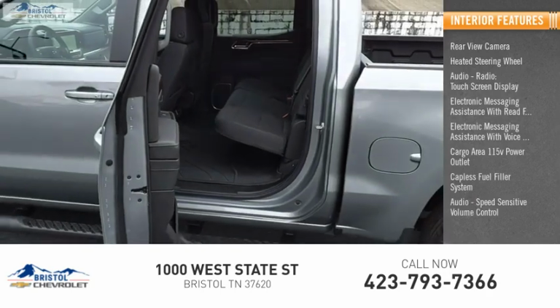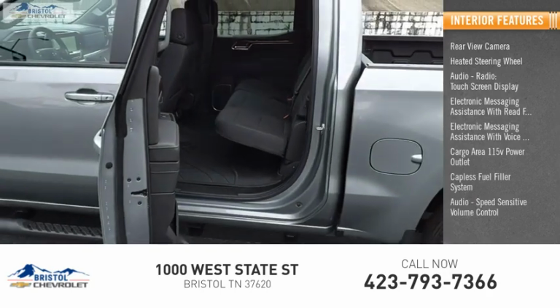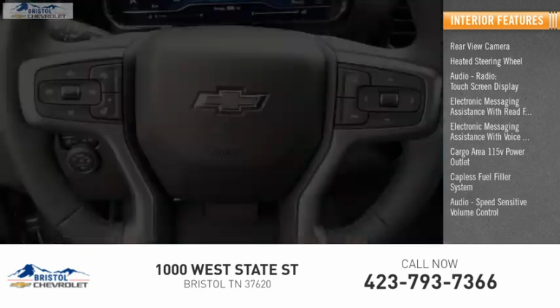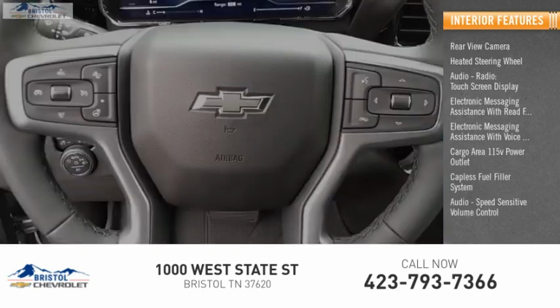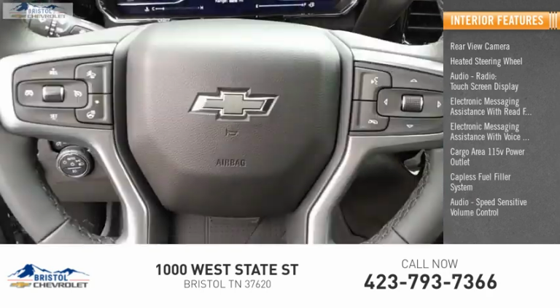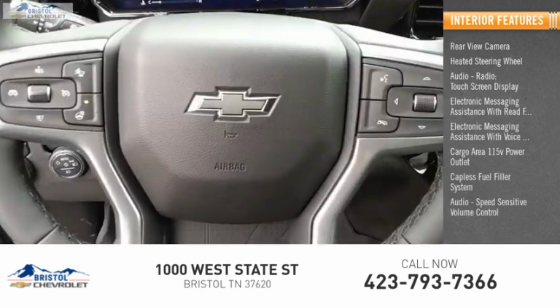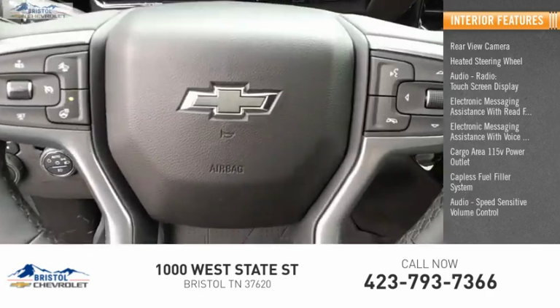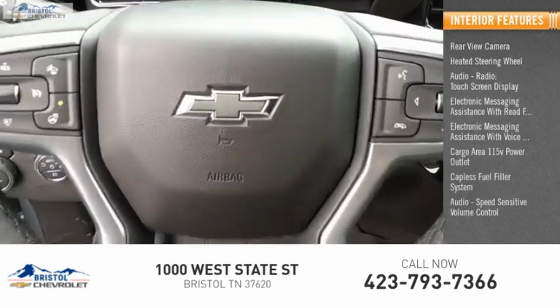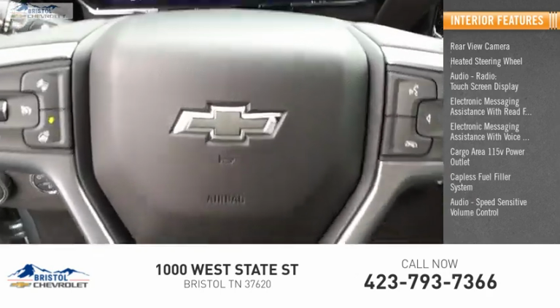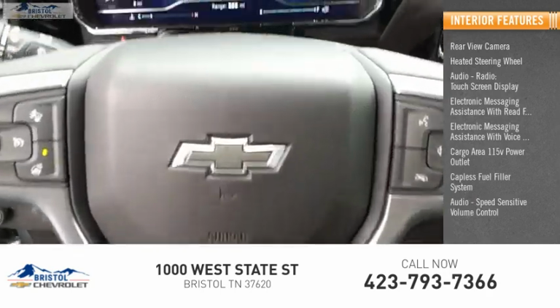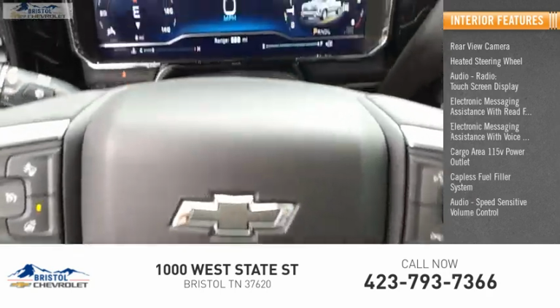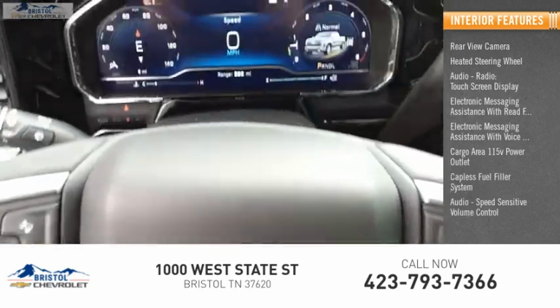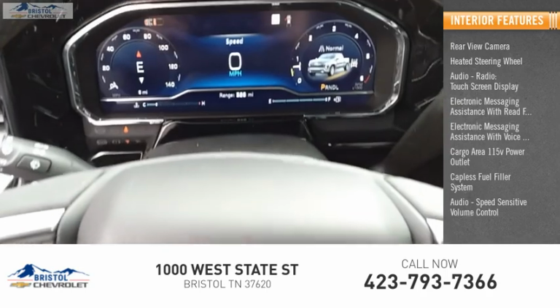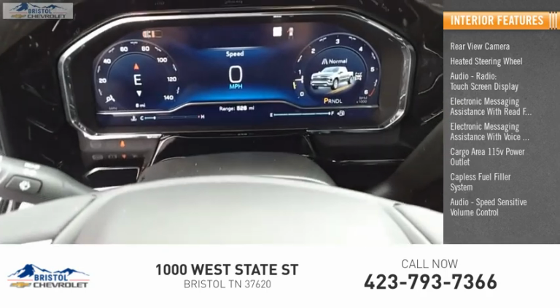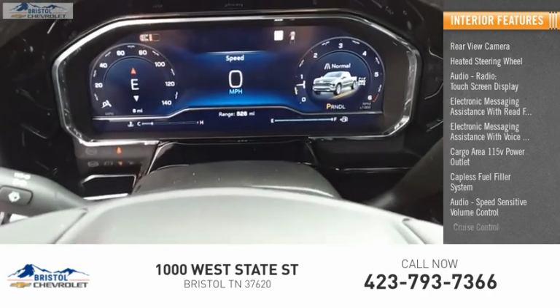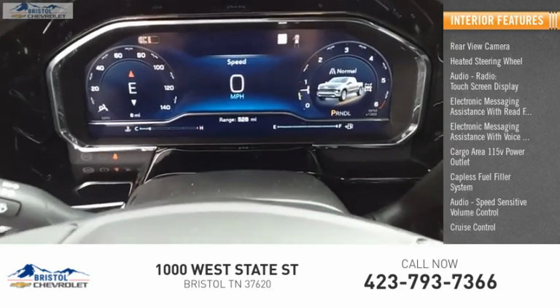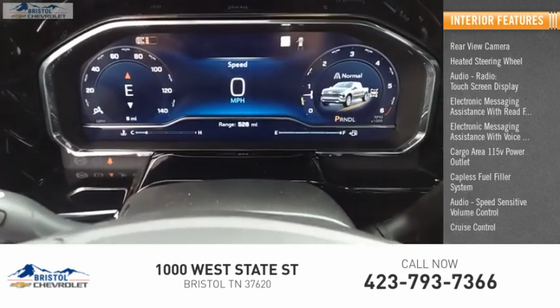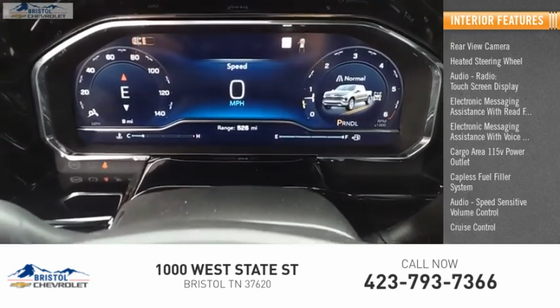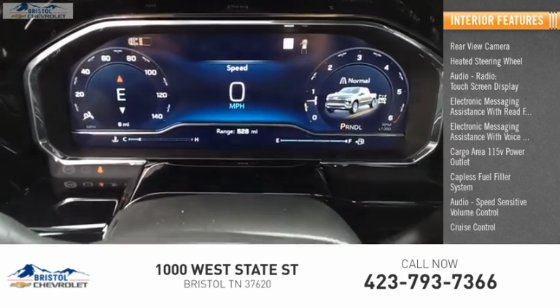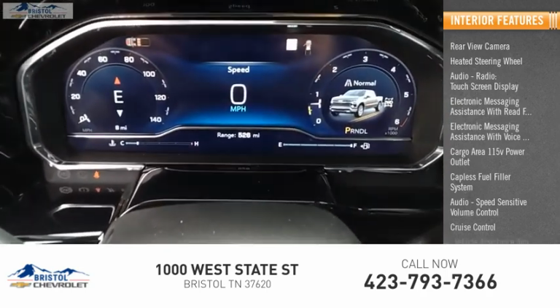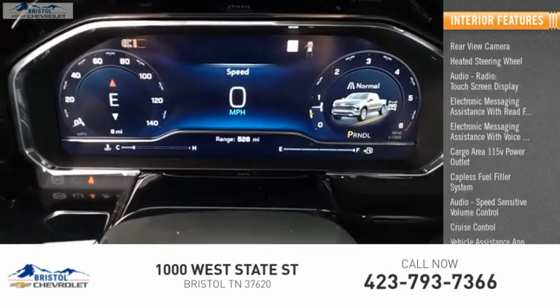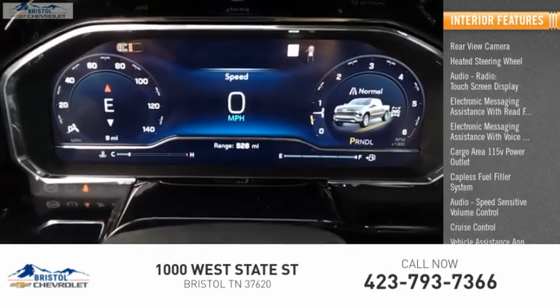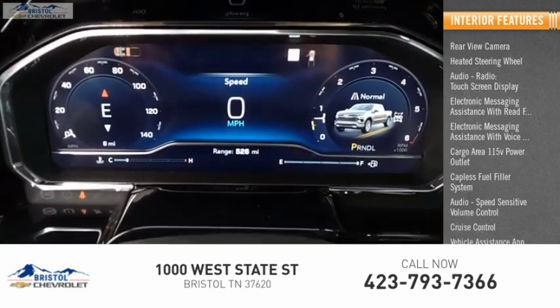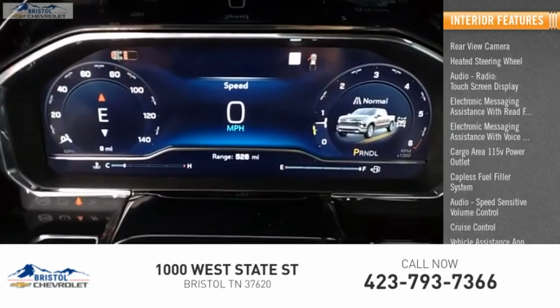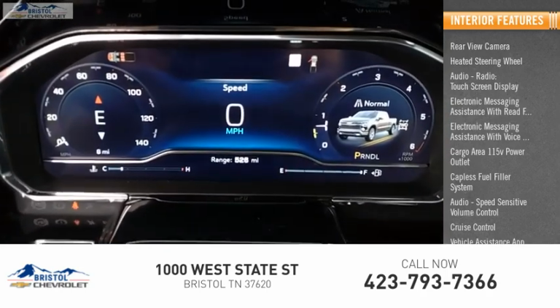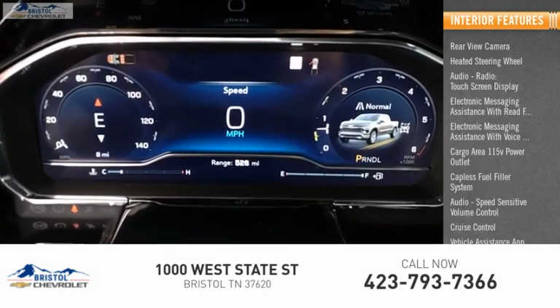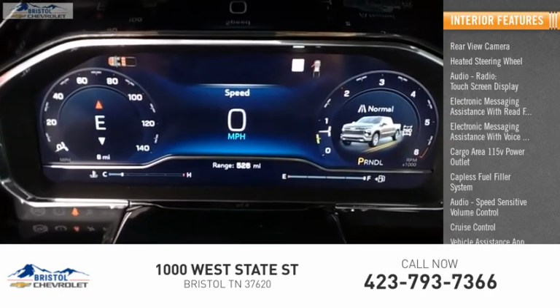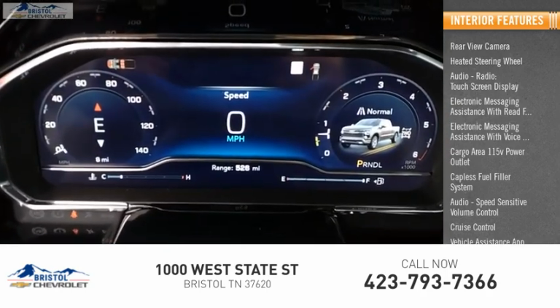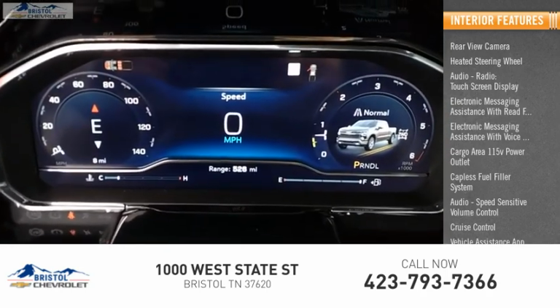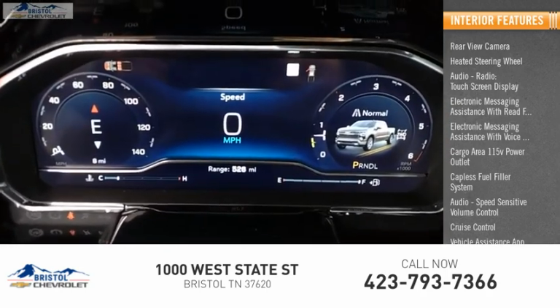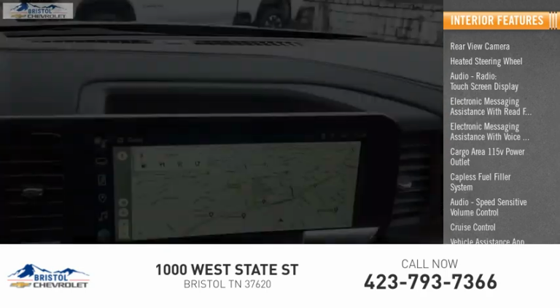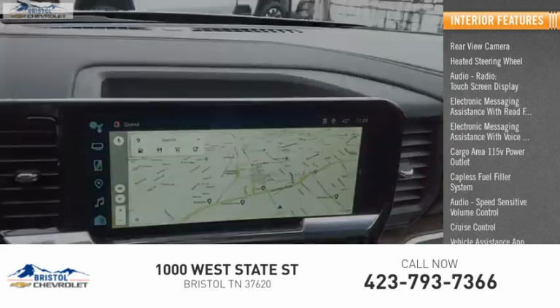Audio speed sensitive volume control, cruise control, vehicle assistance app, roadside assistance.